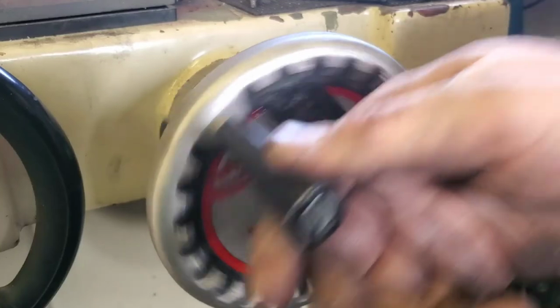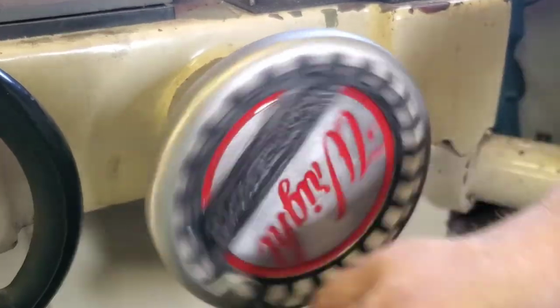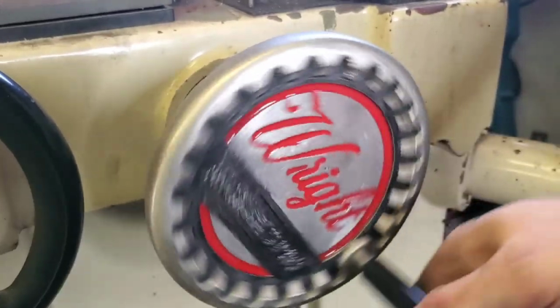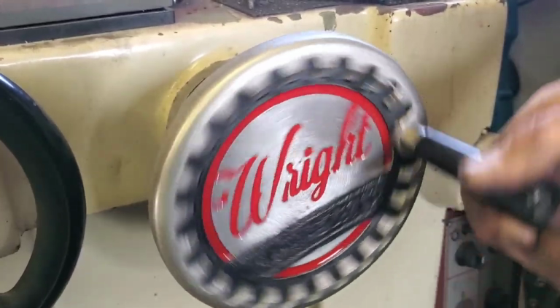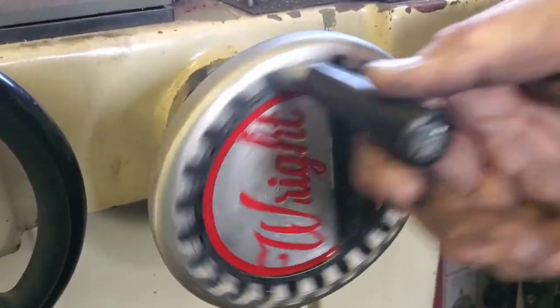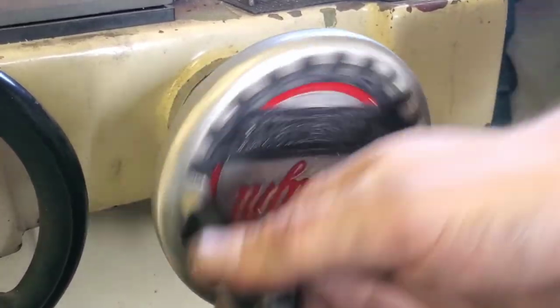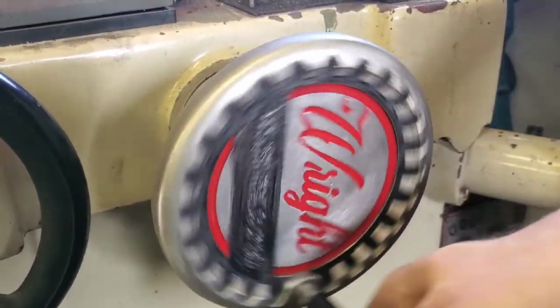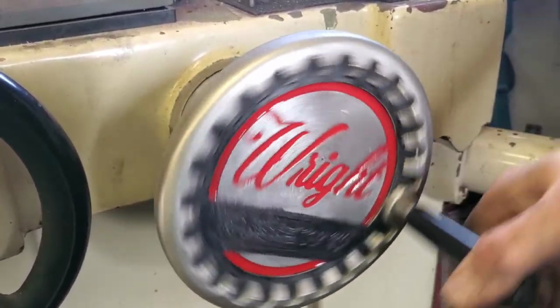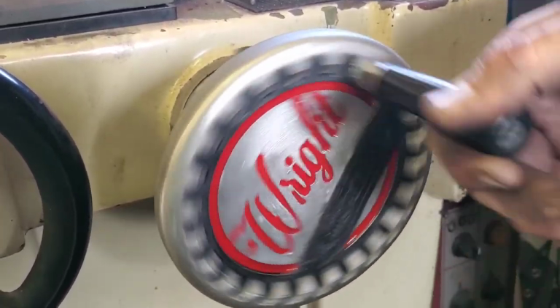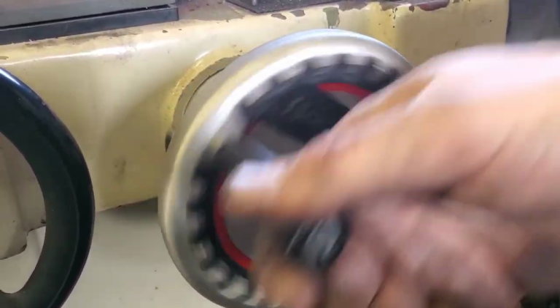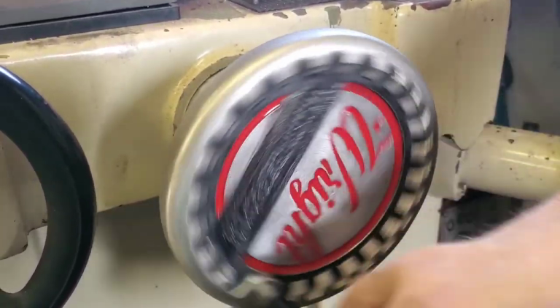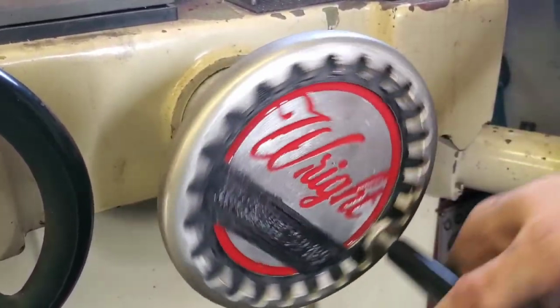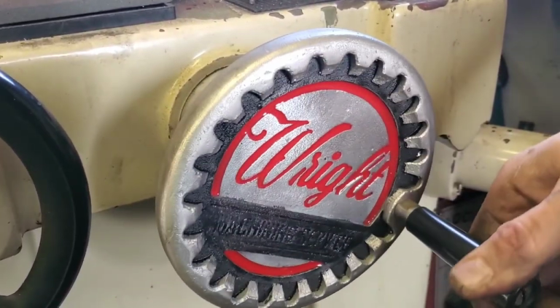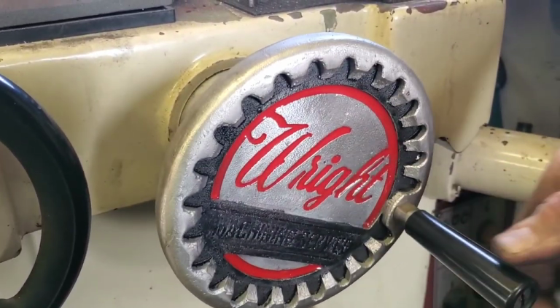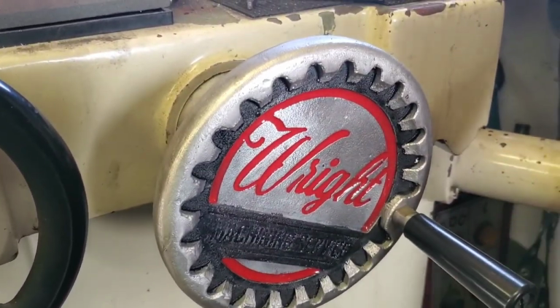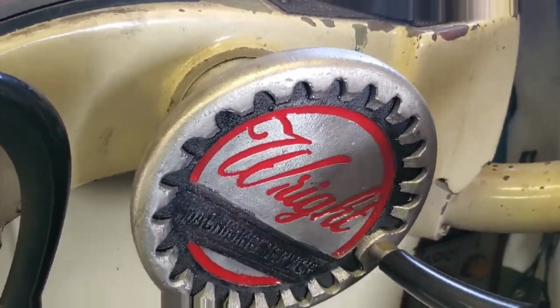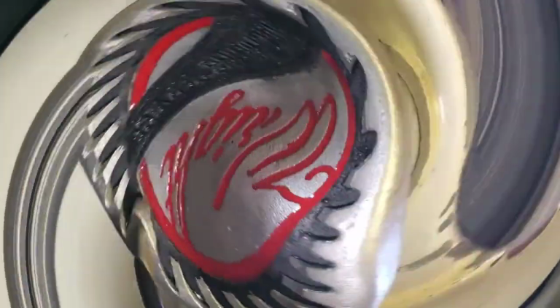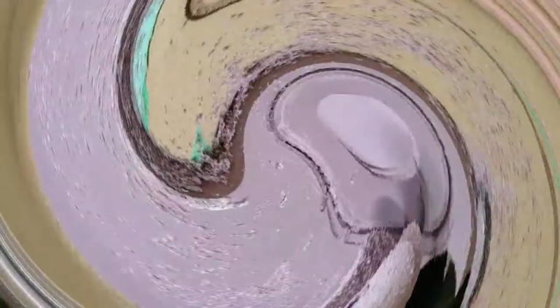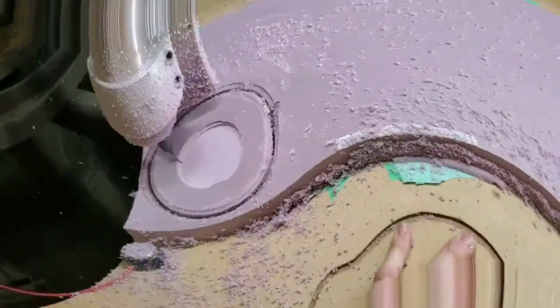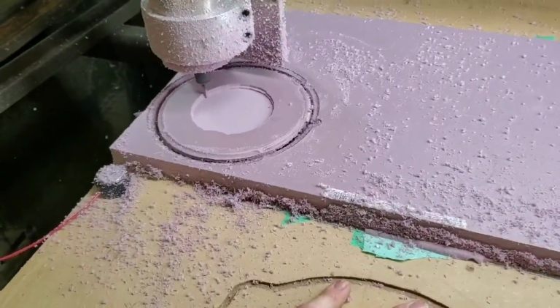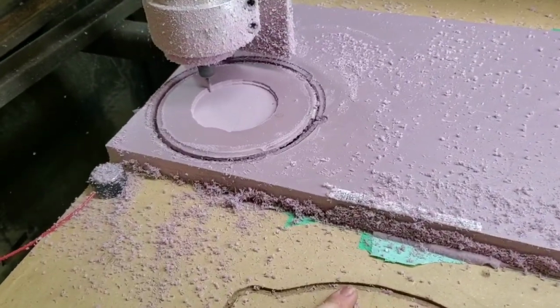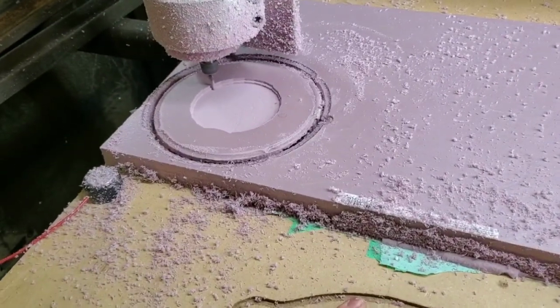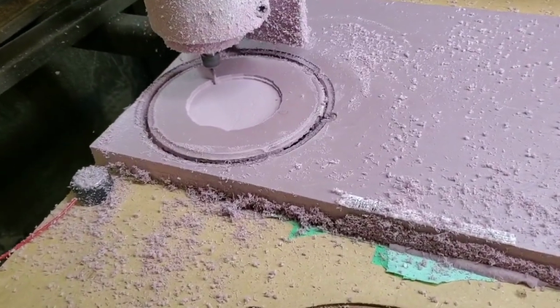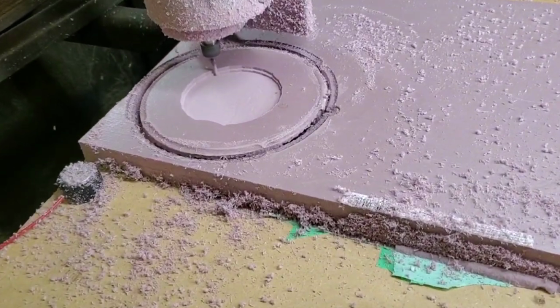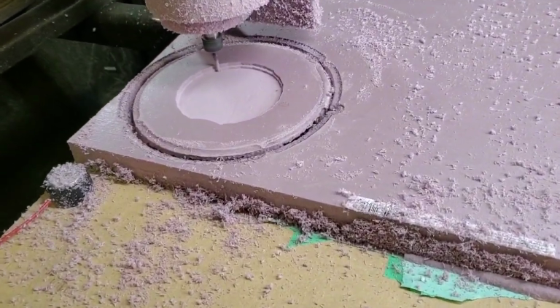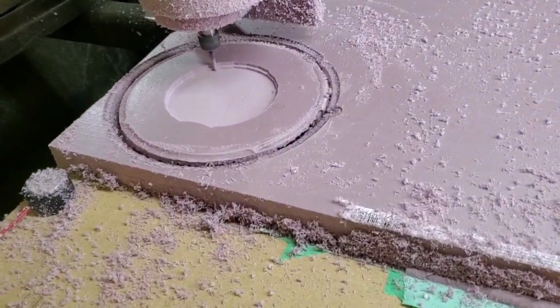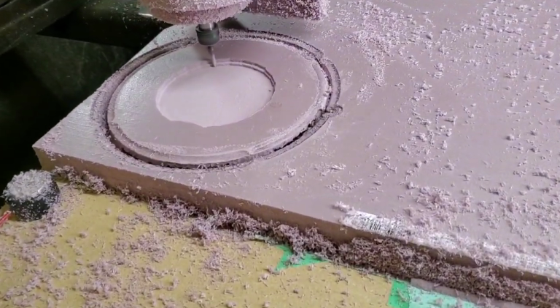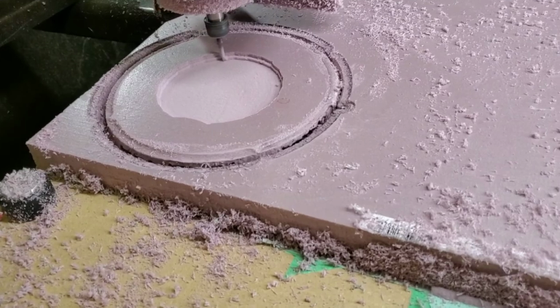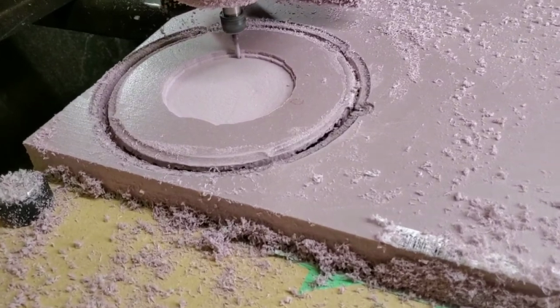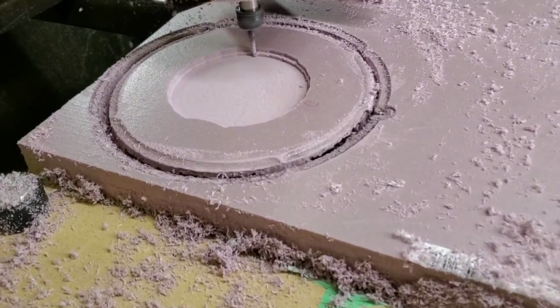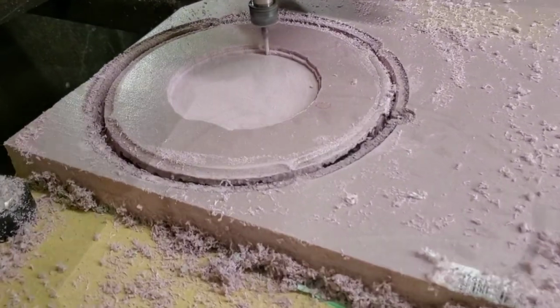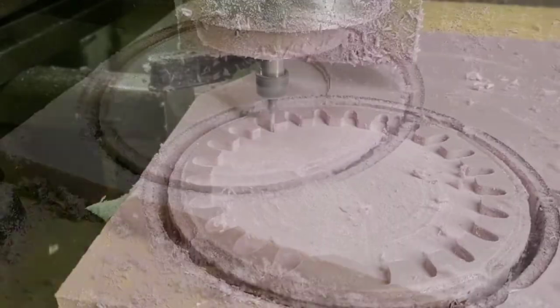Hey, welcome back. In this video today I'm going to show you how I cast this hand wheel through the lost foam casting process.